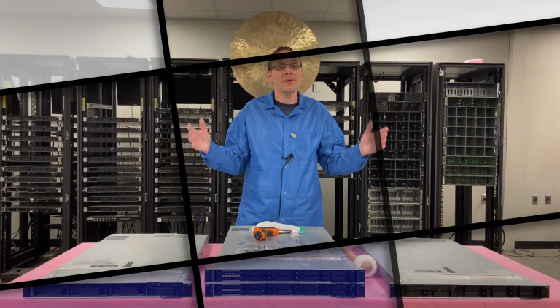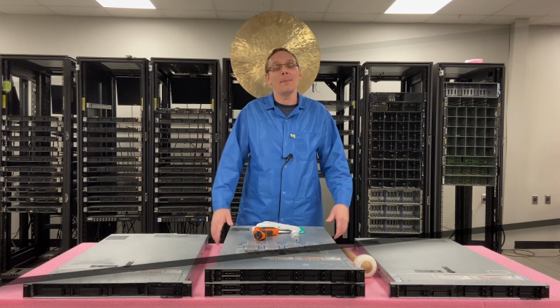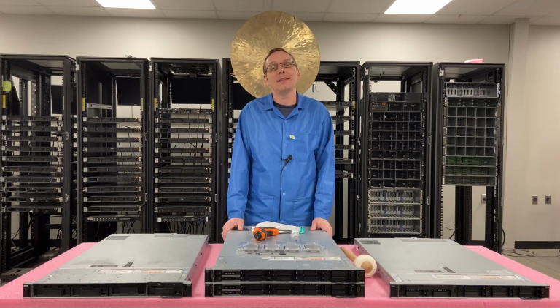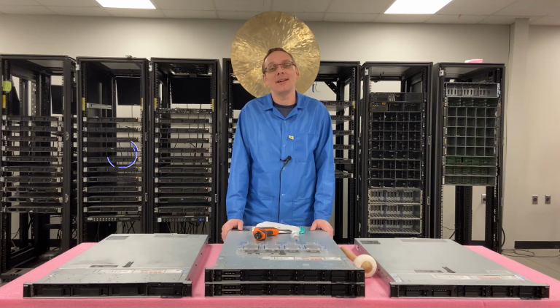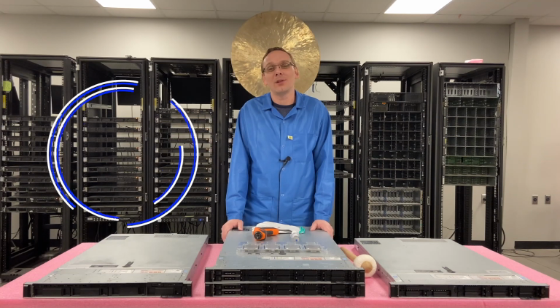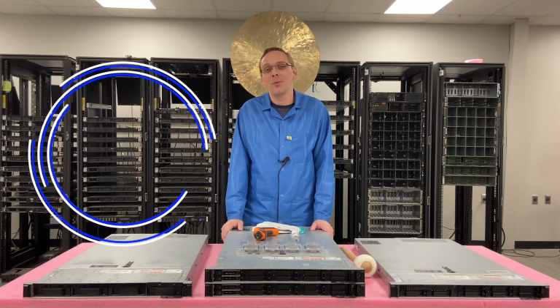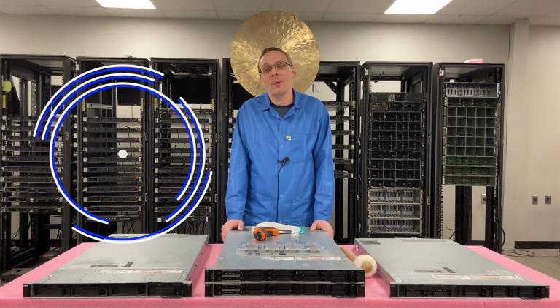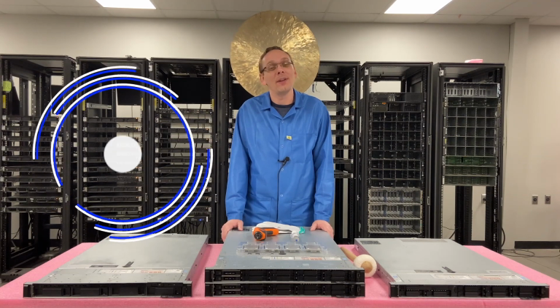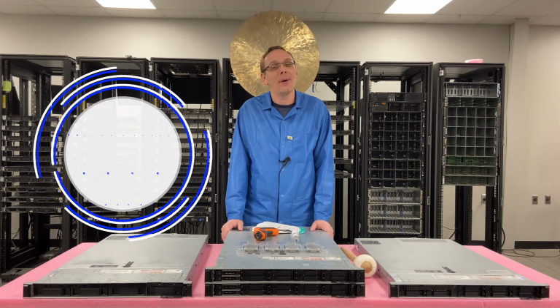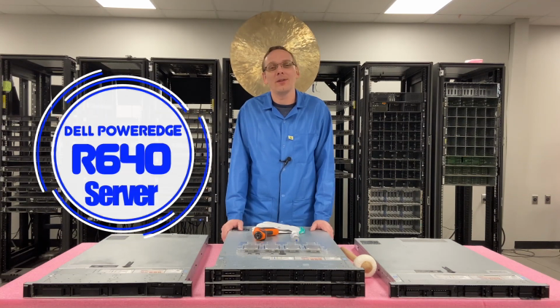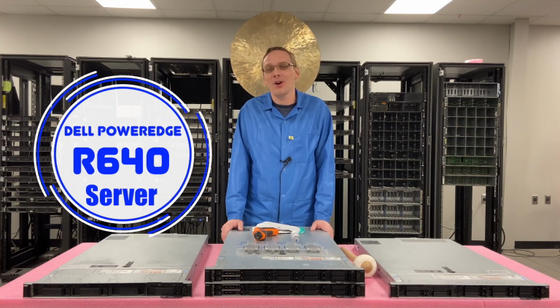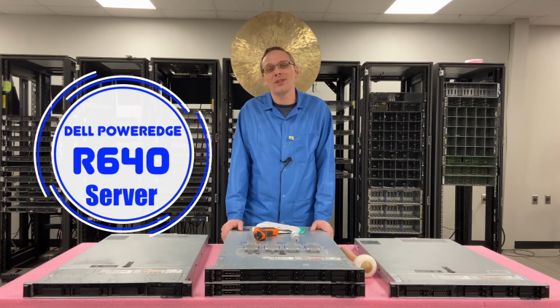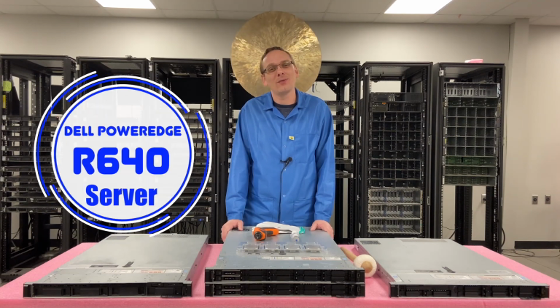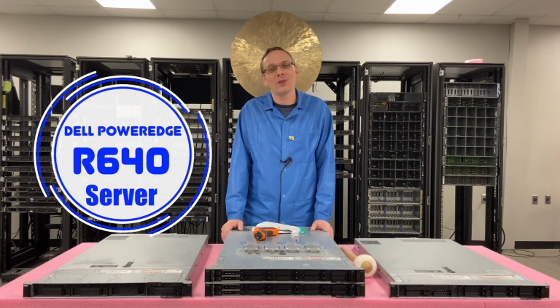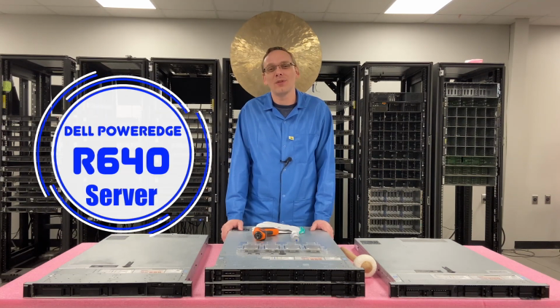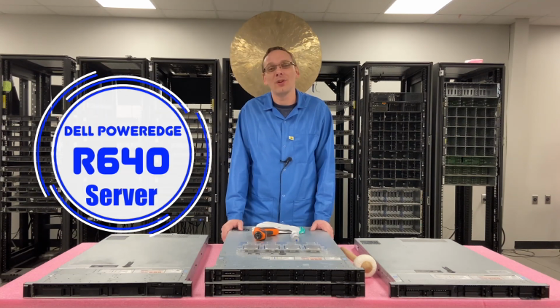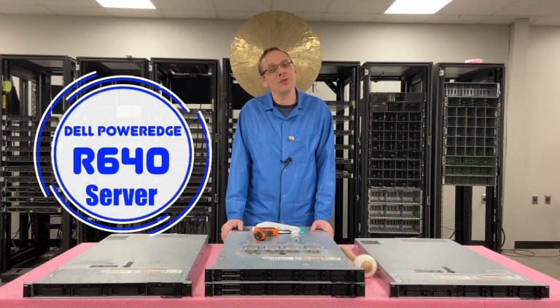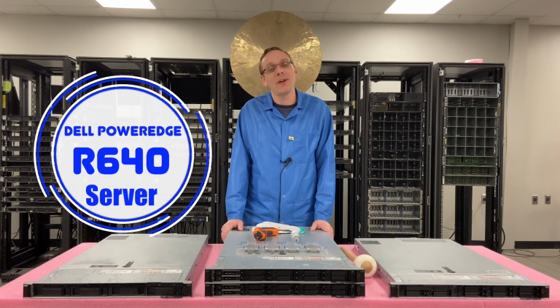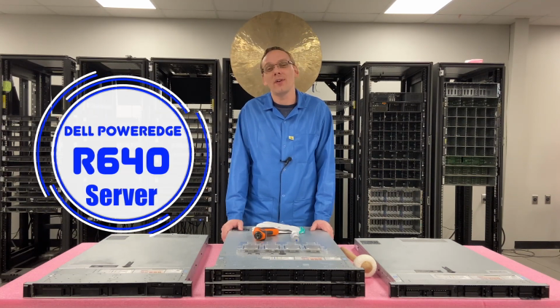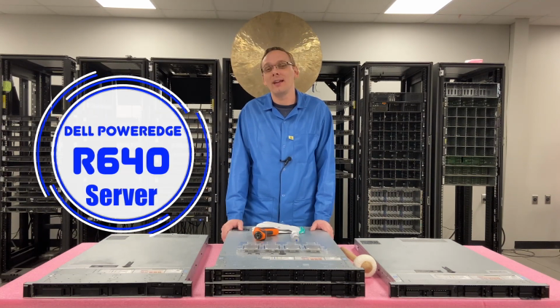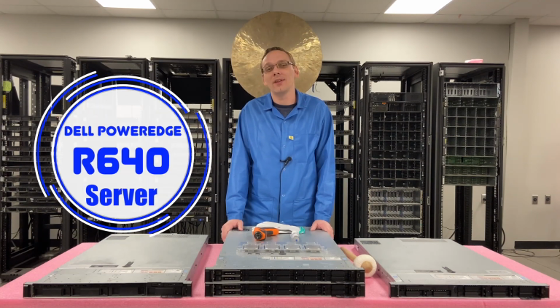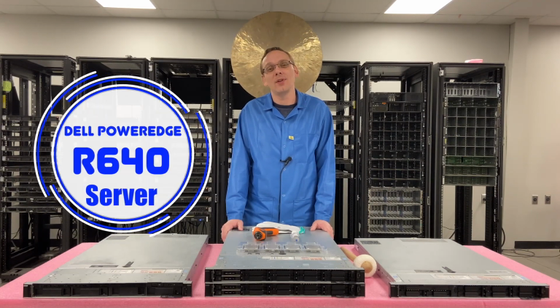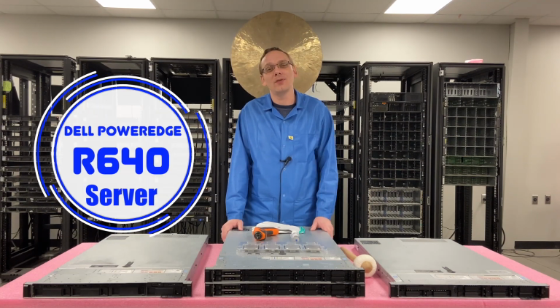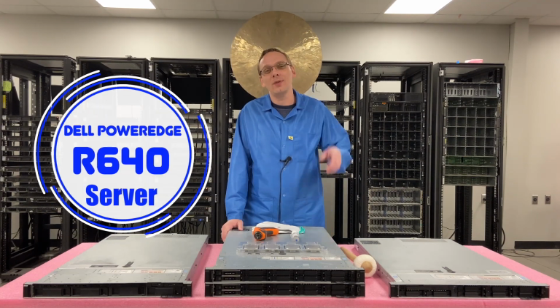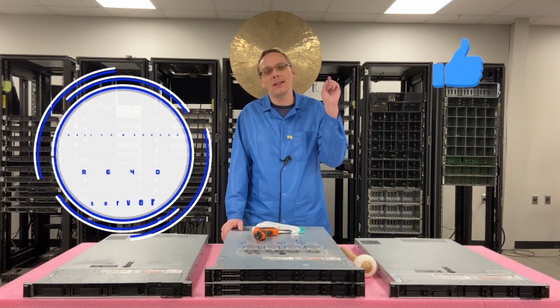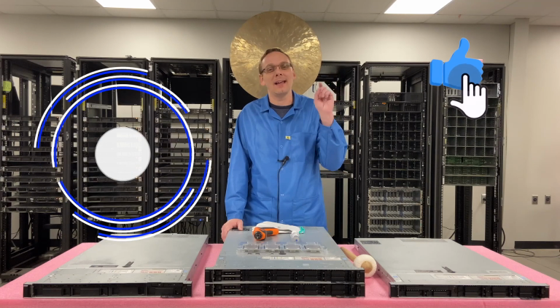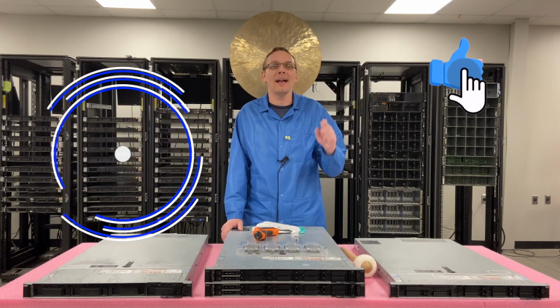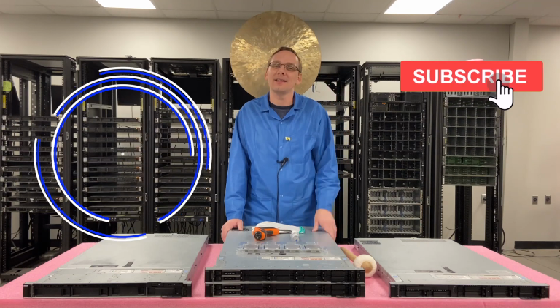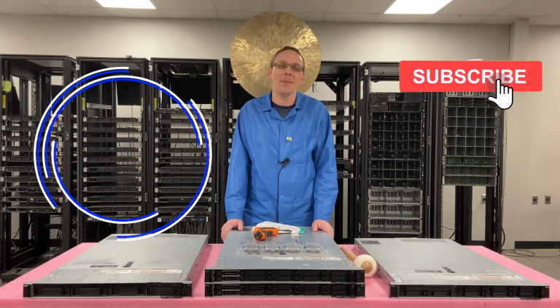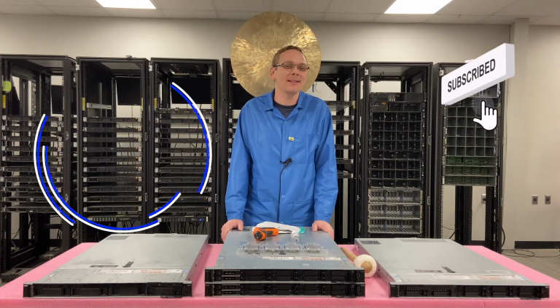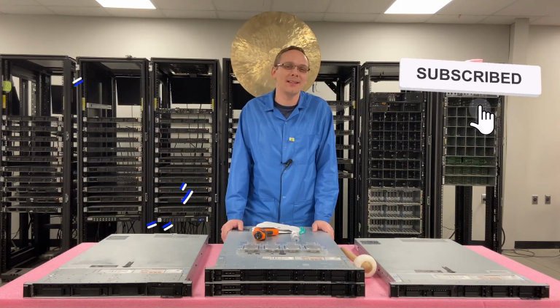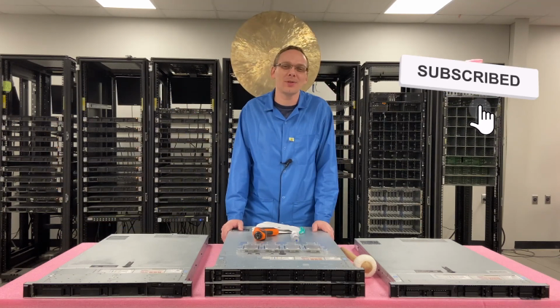Thanks for stopping by today to learn a little bit more about the Dell PowerEdge R640 server. If you find anything in this video useful, click that like and smash that subscribe.